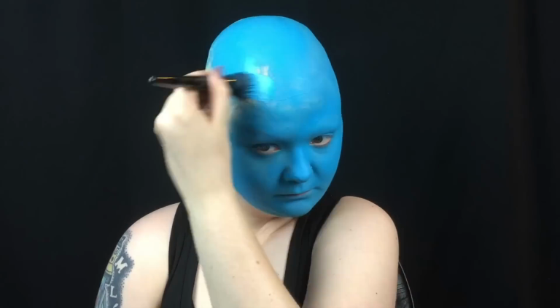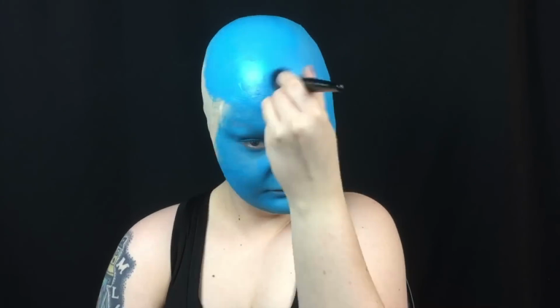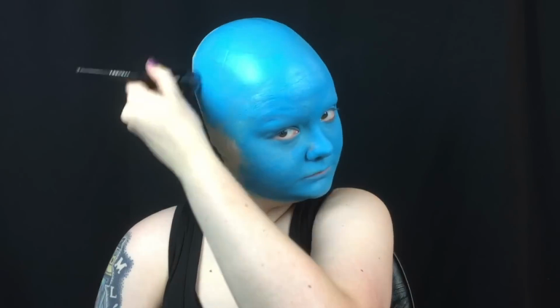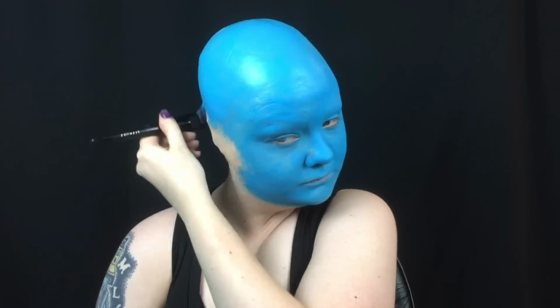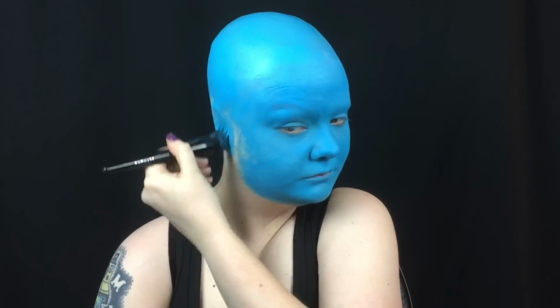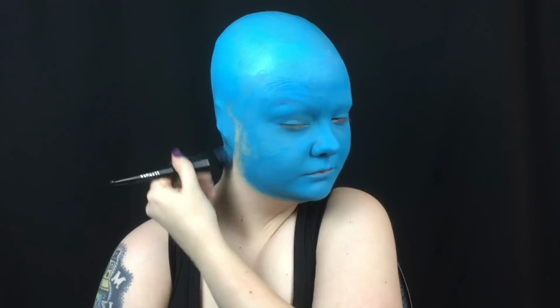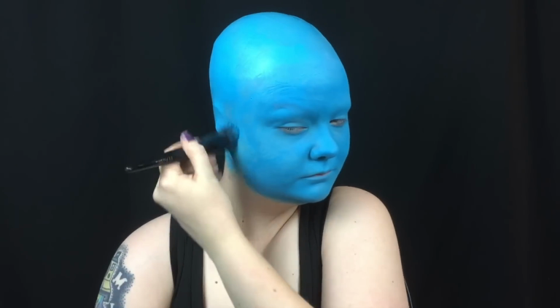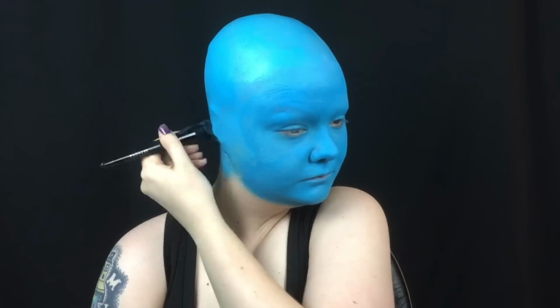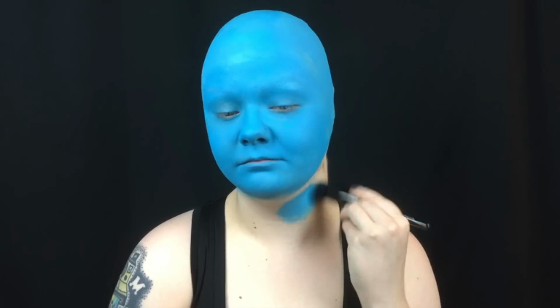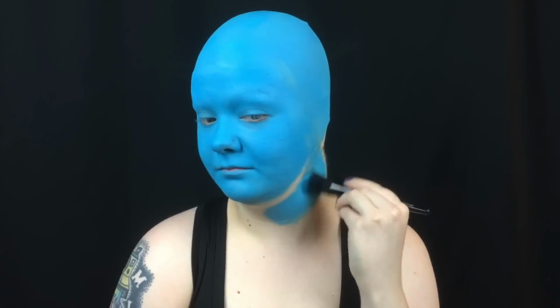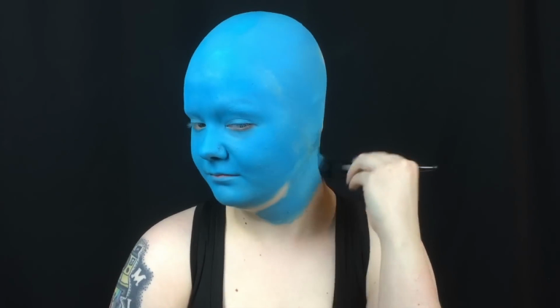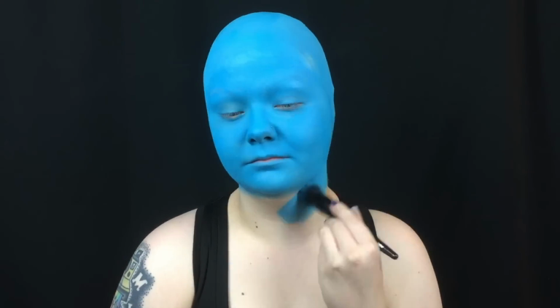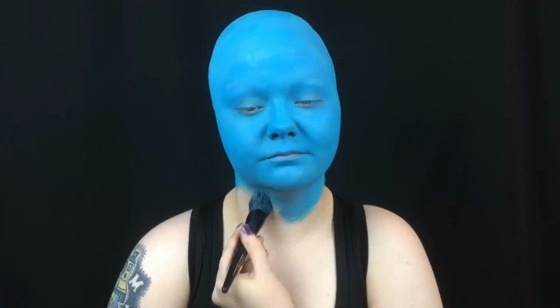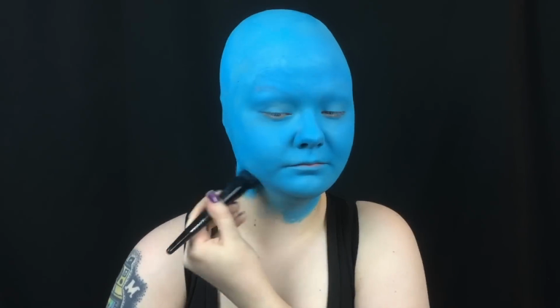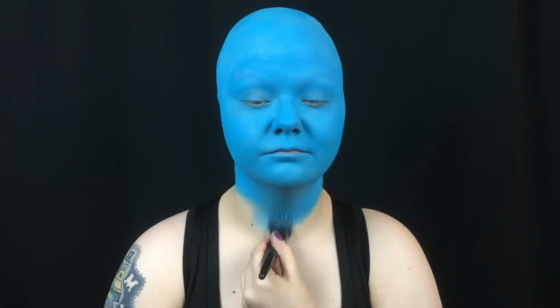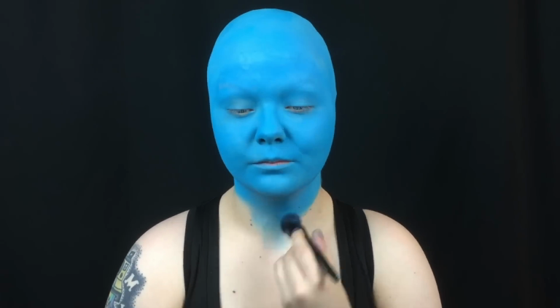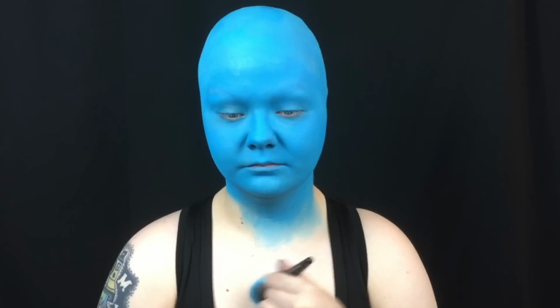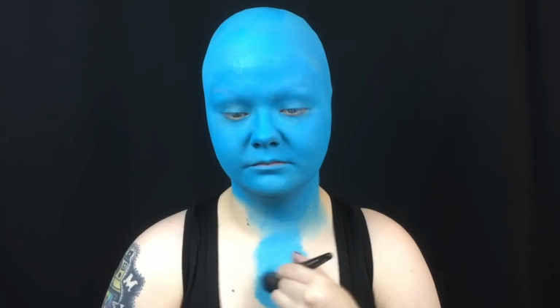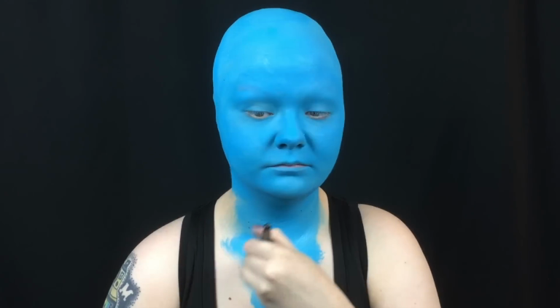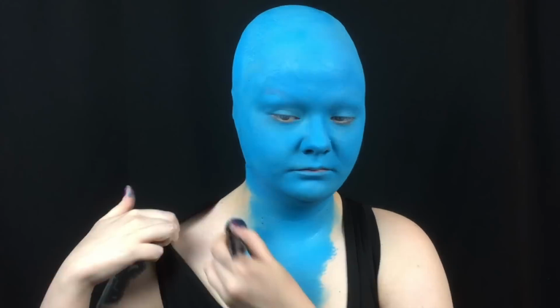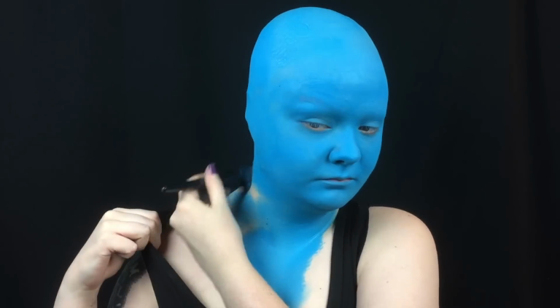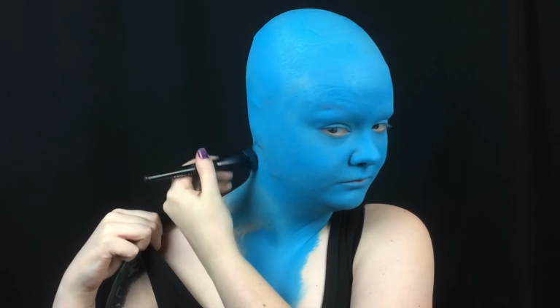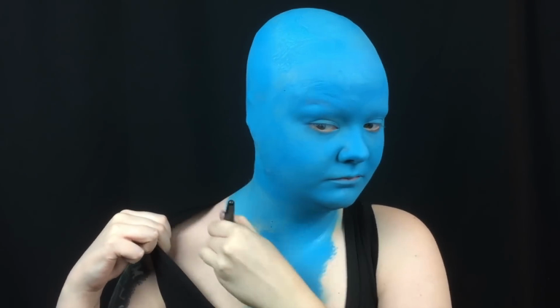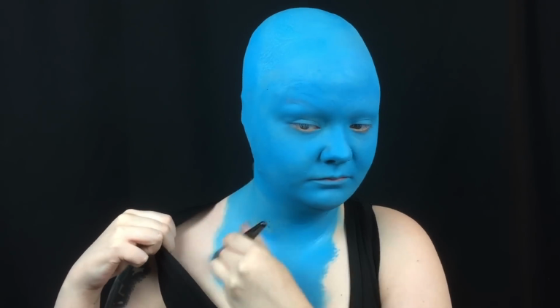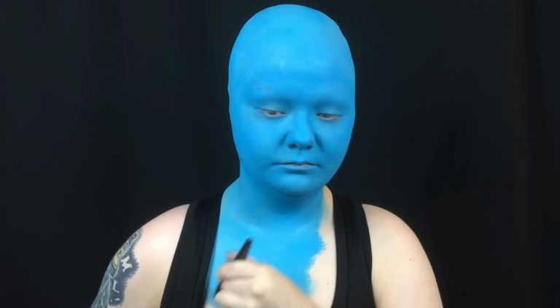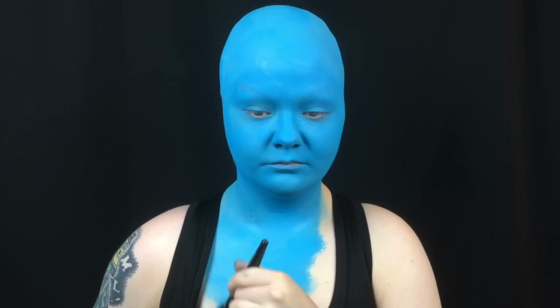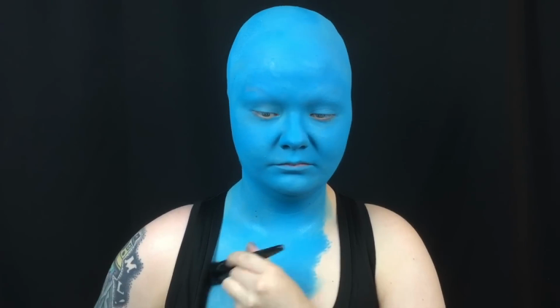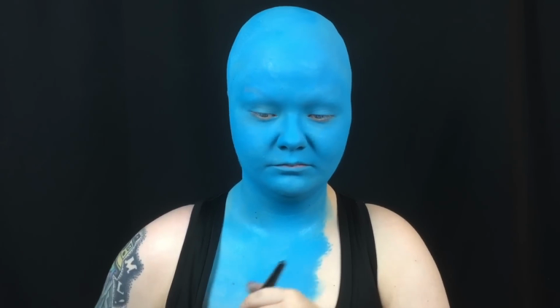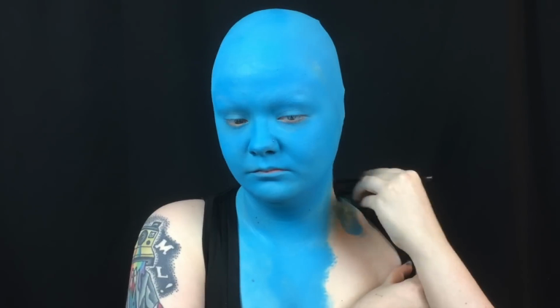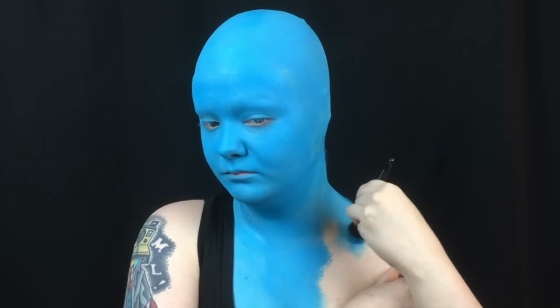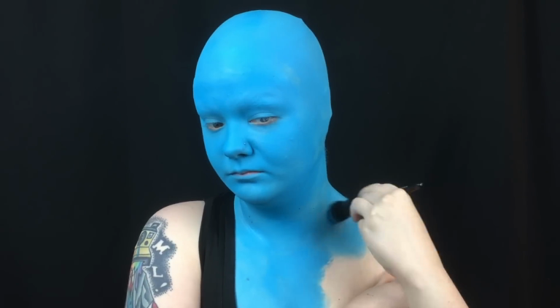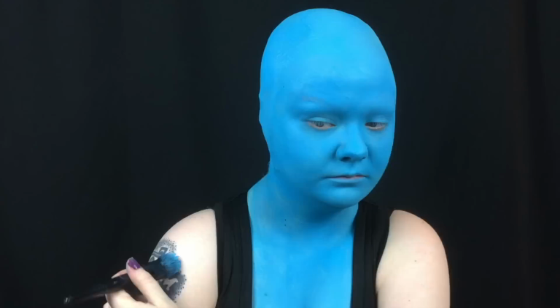When filling in a large area with a solid color of body paint, a kabuki brush in circular motions will usually get you the most even coverage fairly quickly.